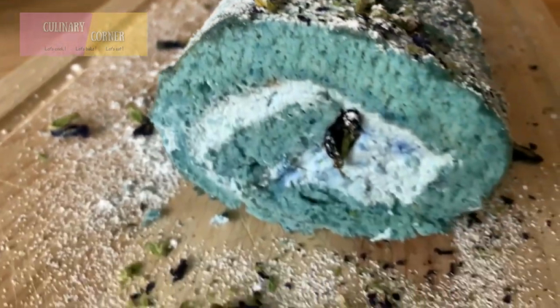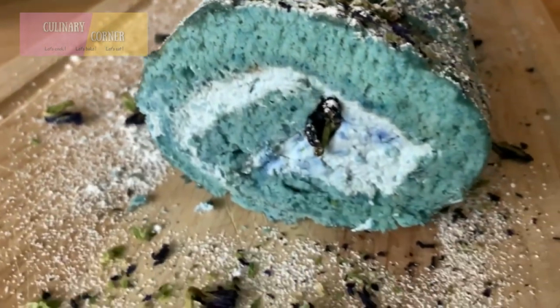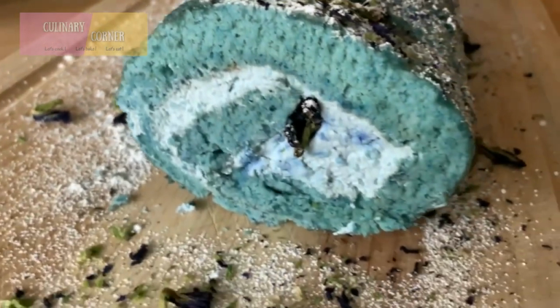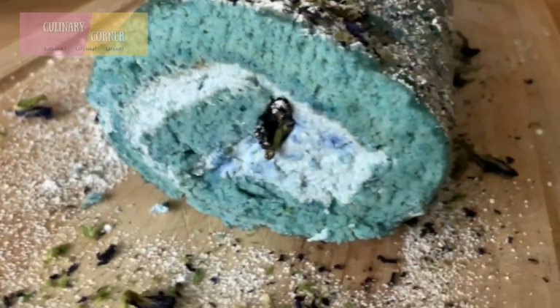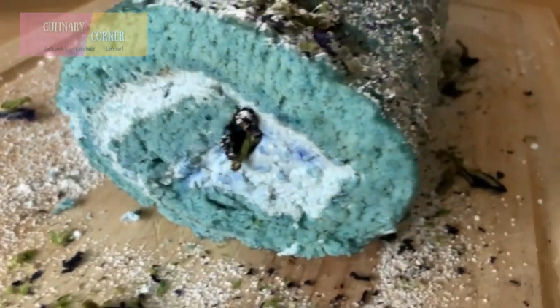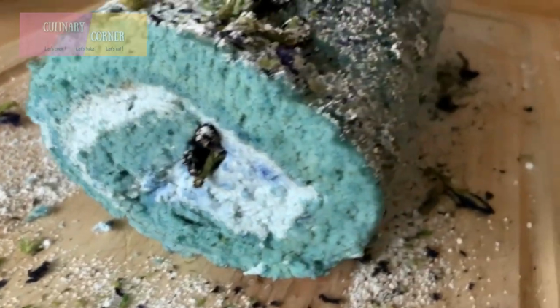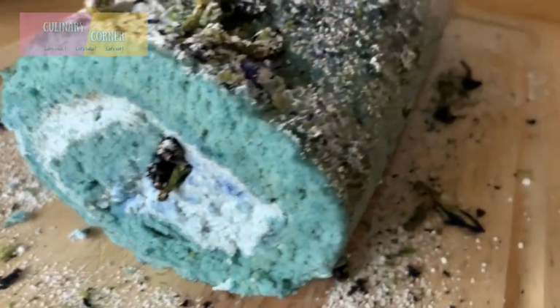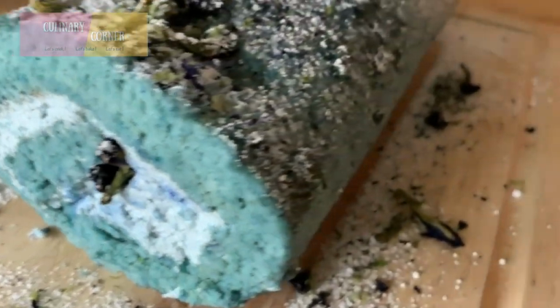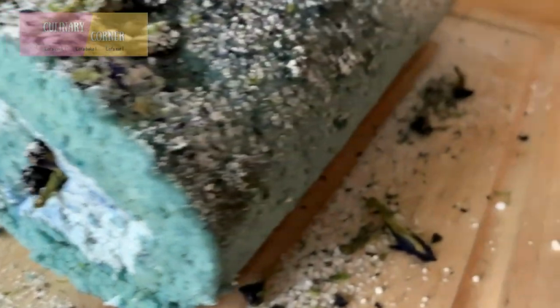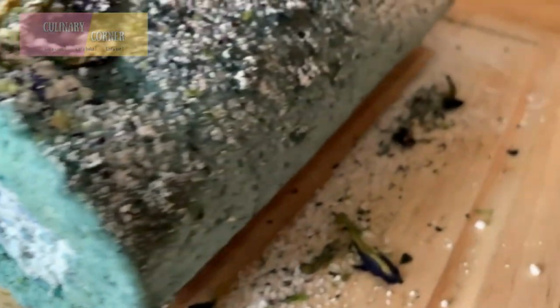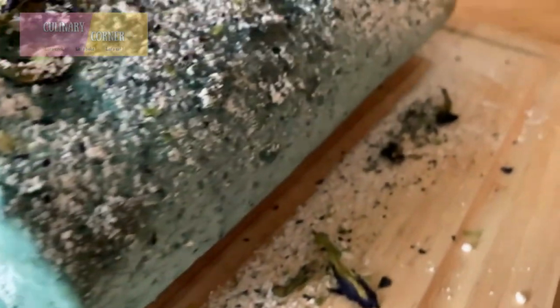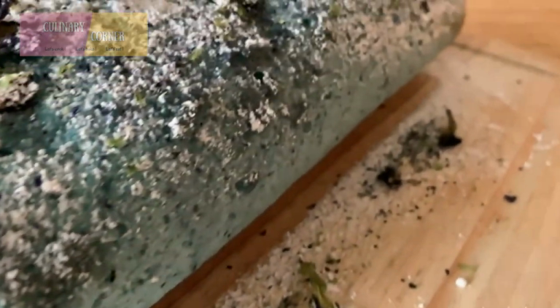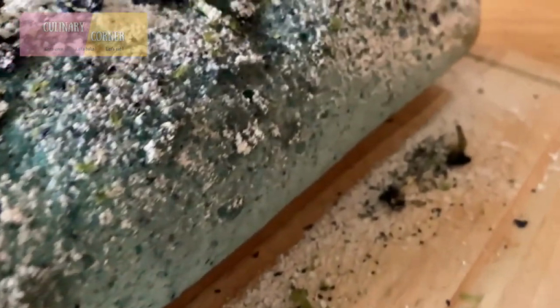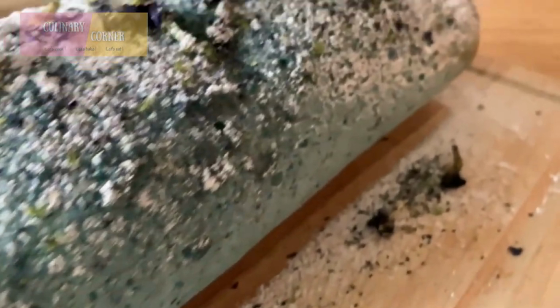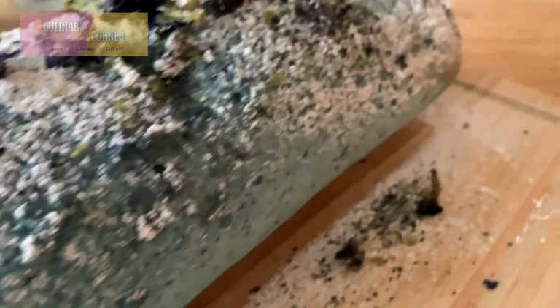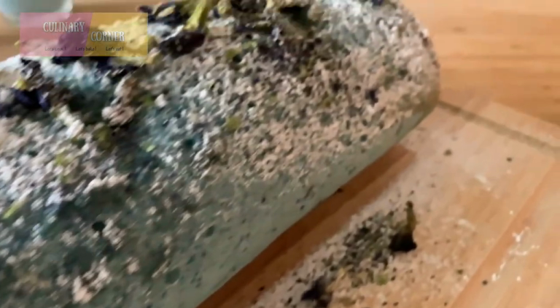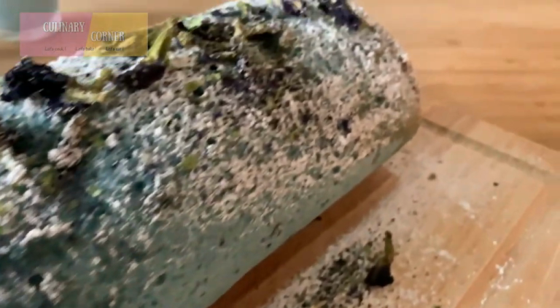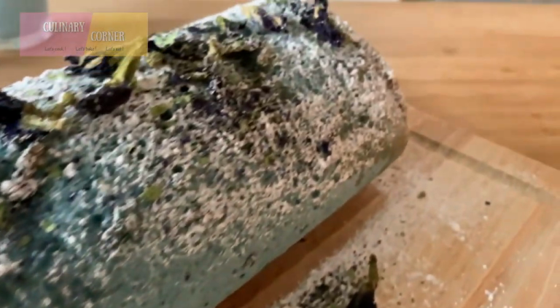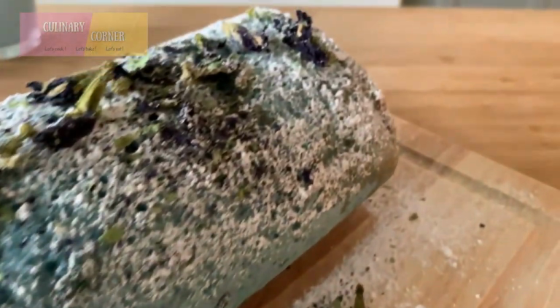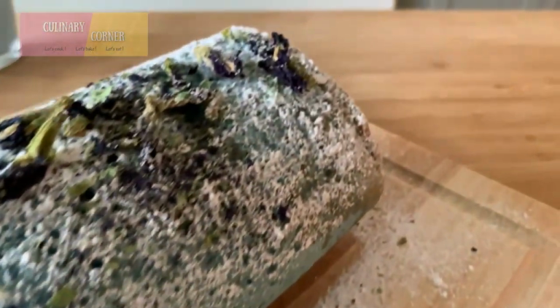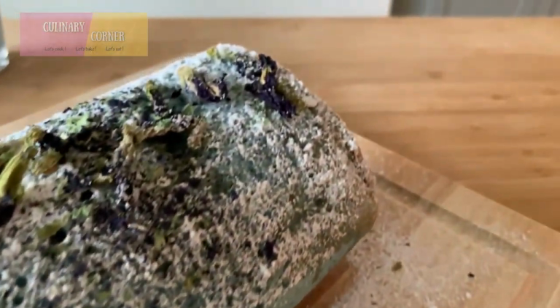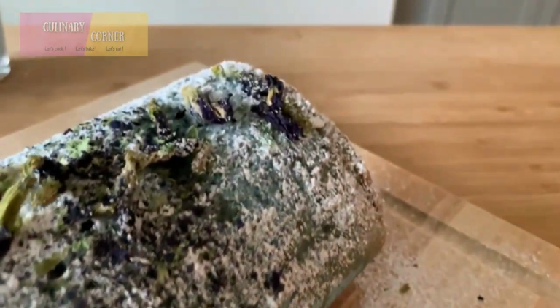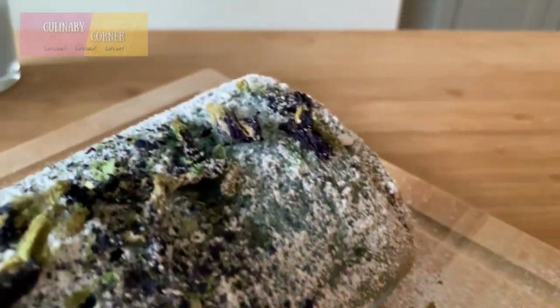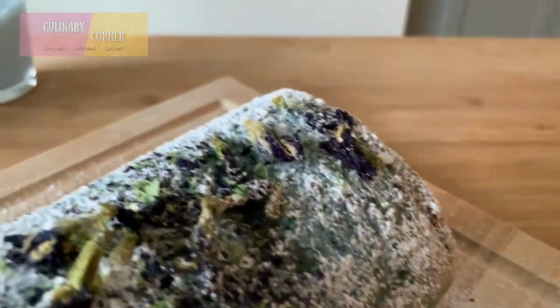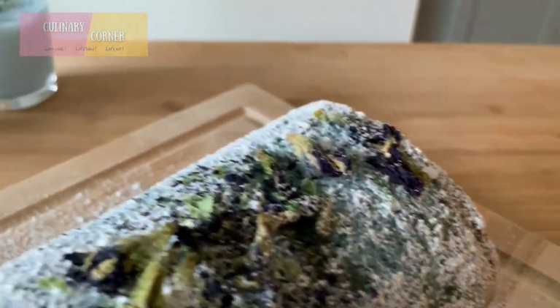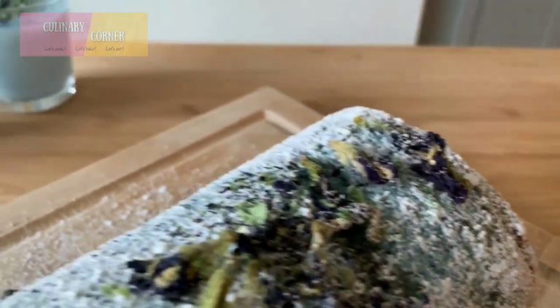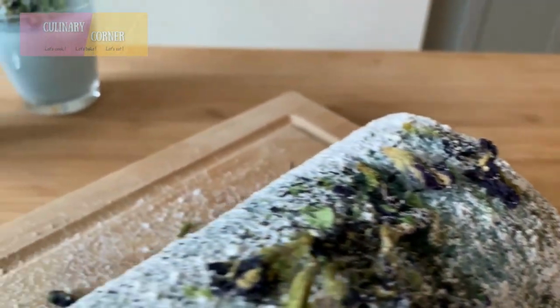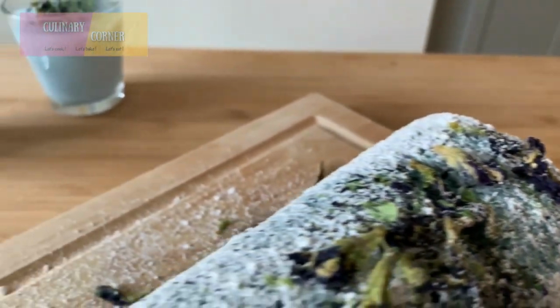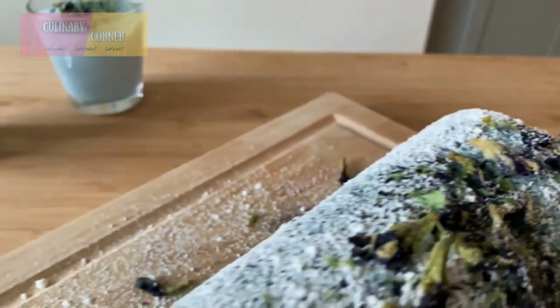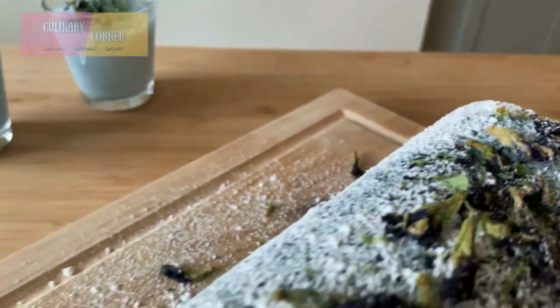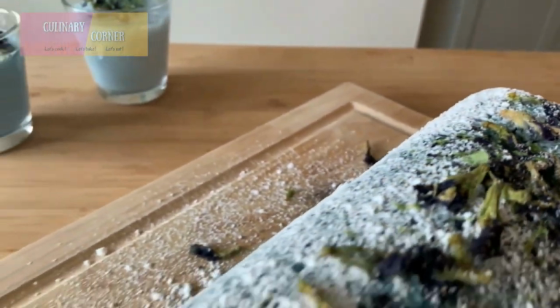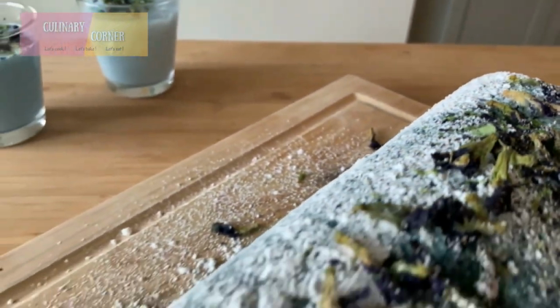You can enjoy this cake and this beverage for dessert, an afternoon break, or maybe every day!